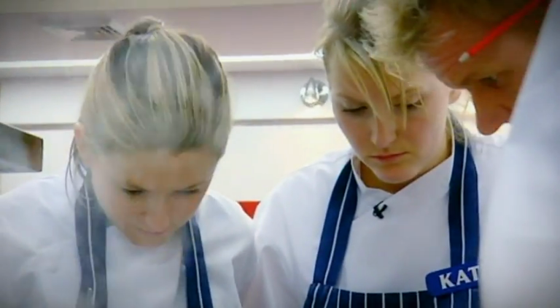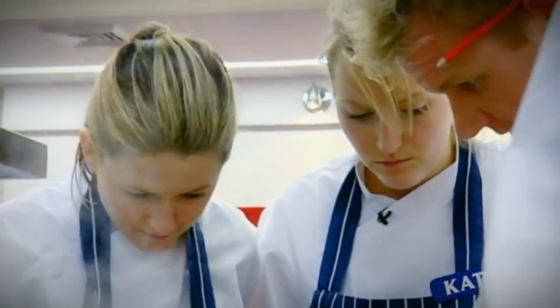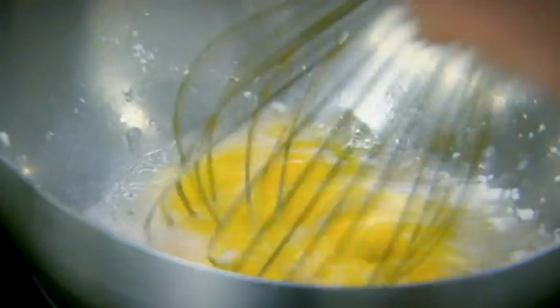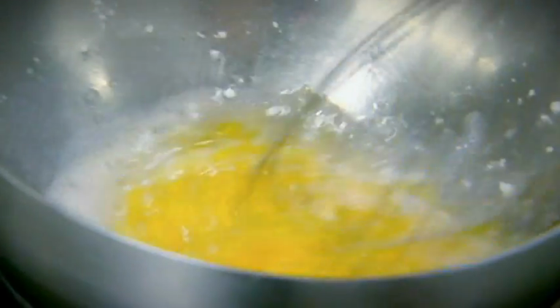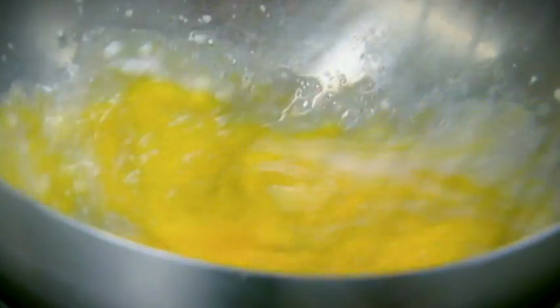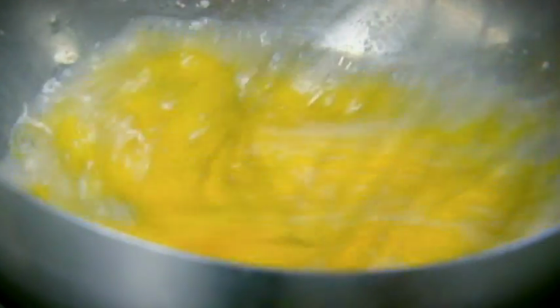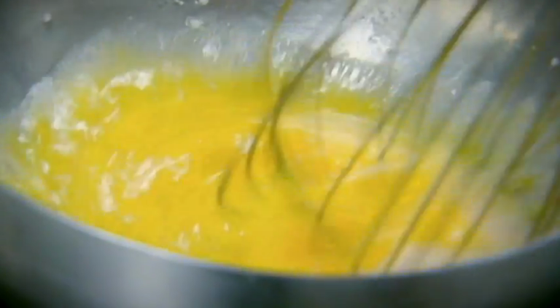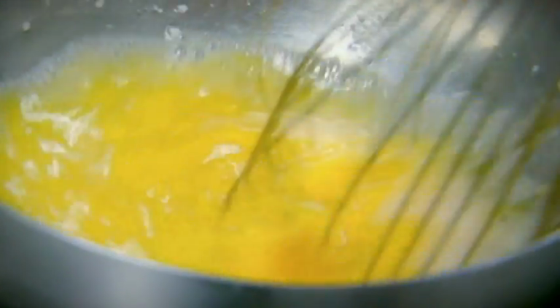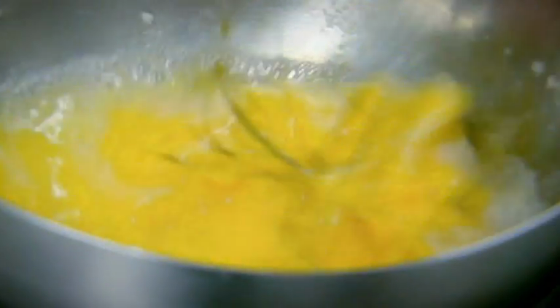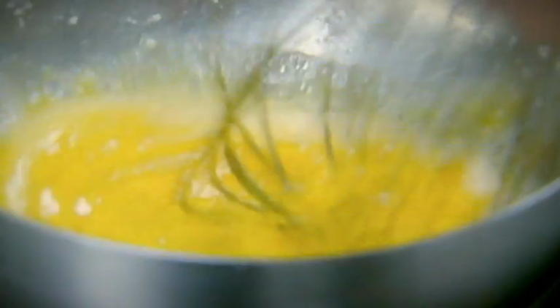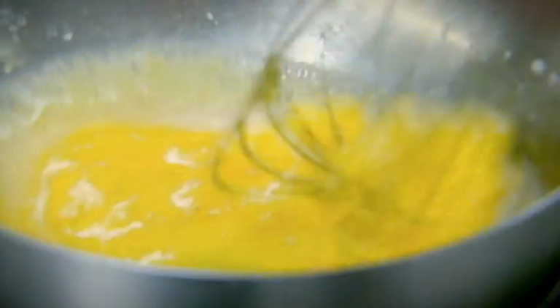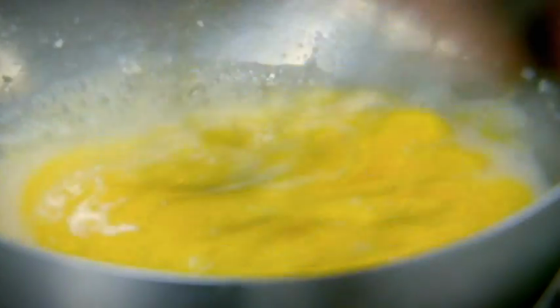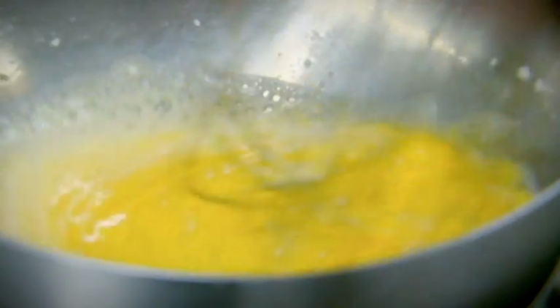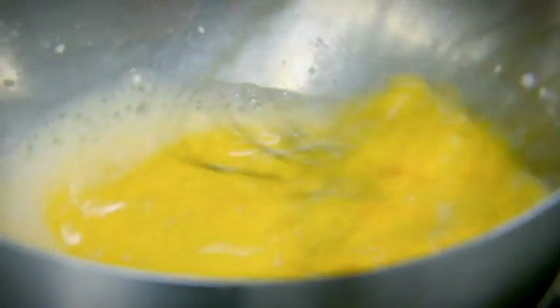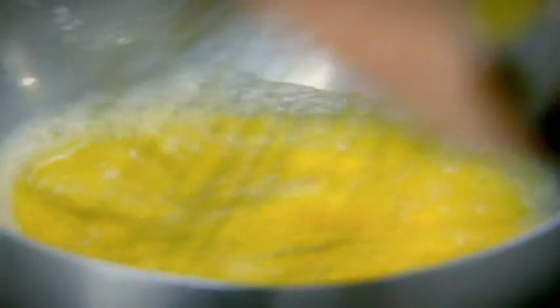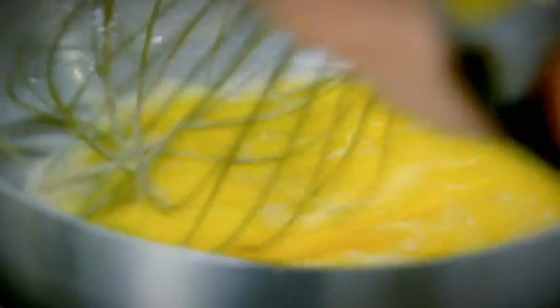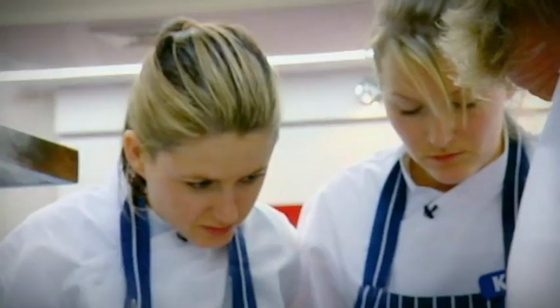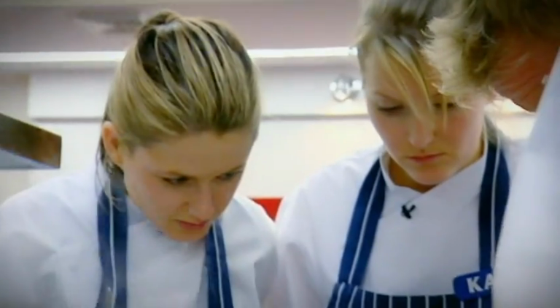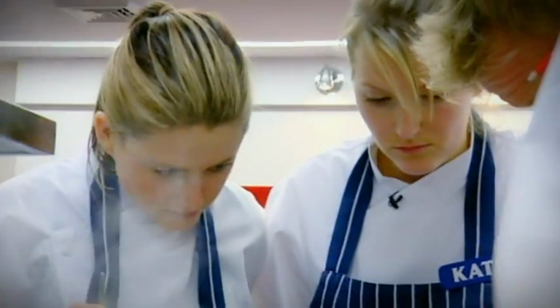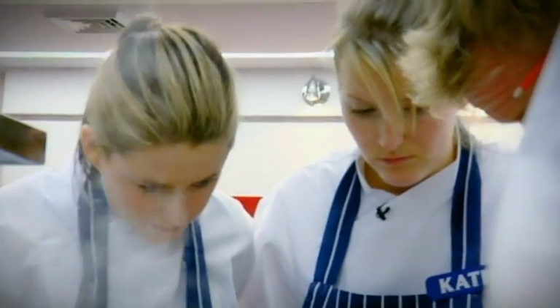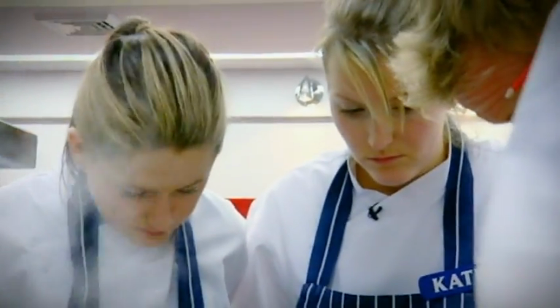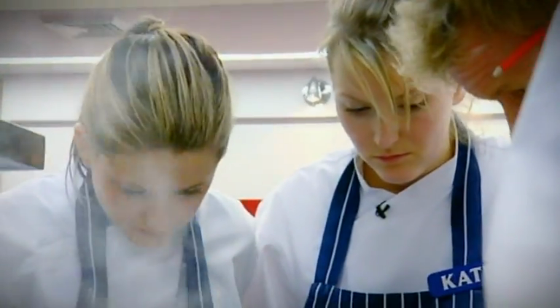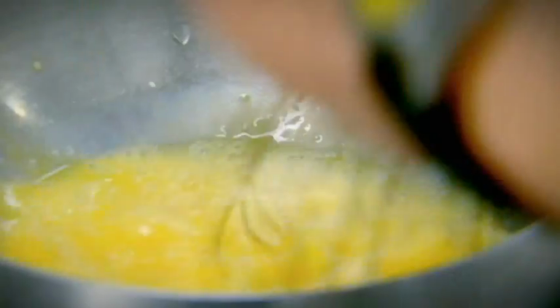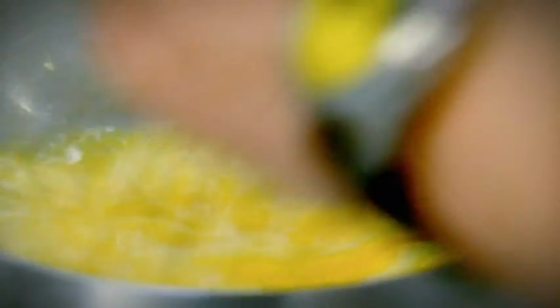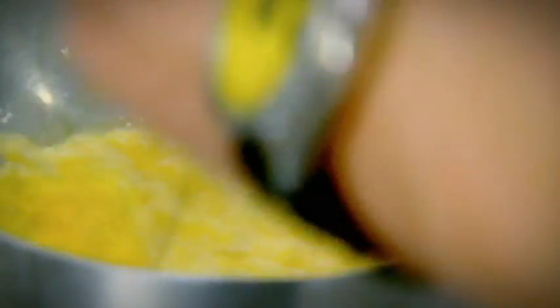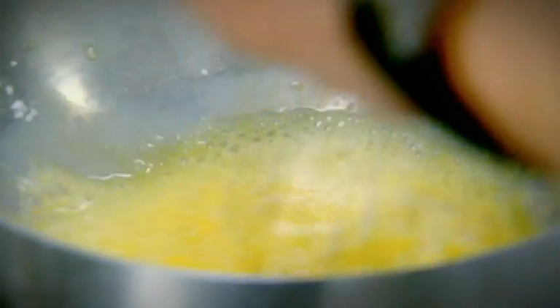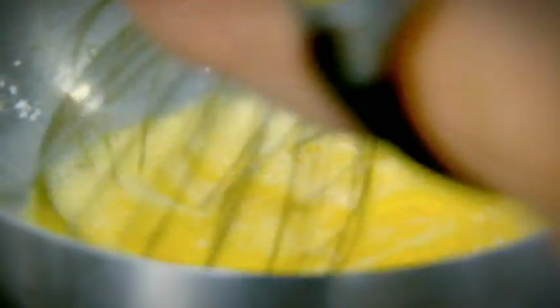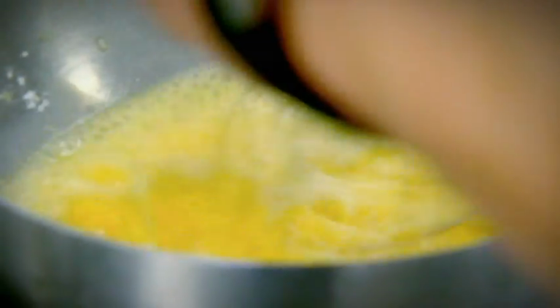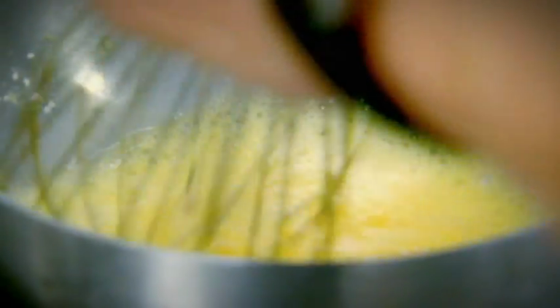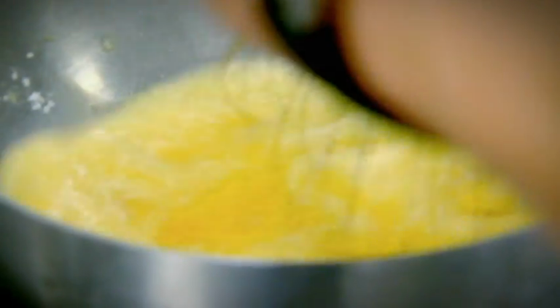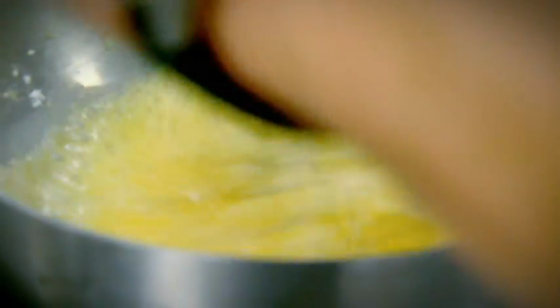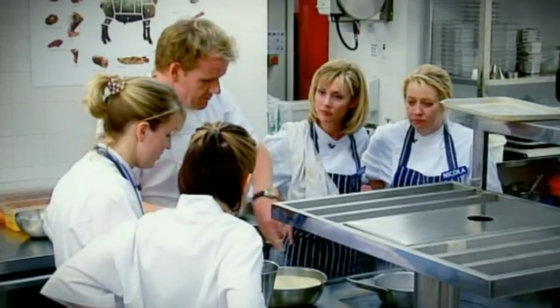Once you've combined the egg yolks, sugar and champagne, you have to beat vigorously for ten minutes. If it gets too thick, then just add a drop more champagne.